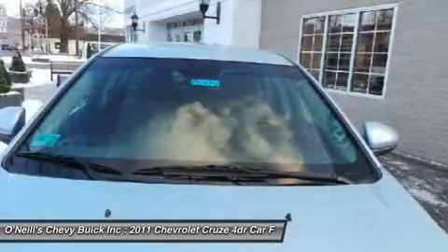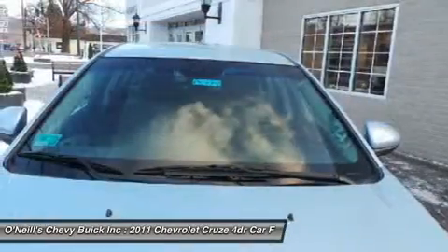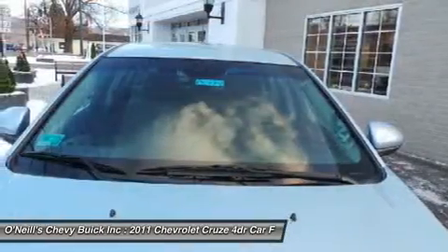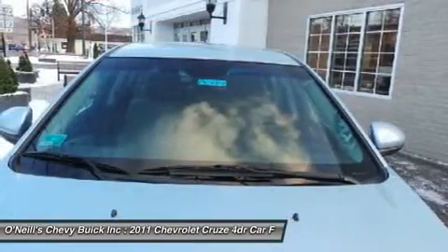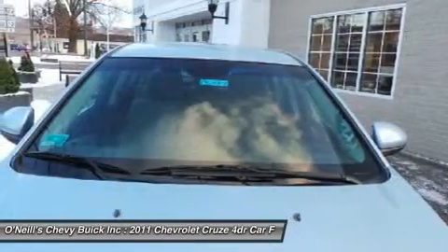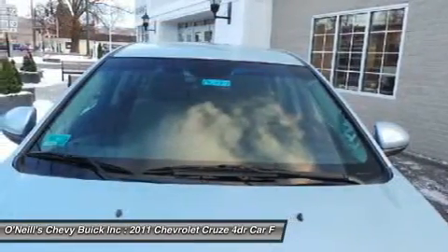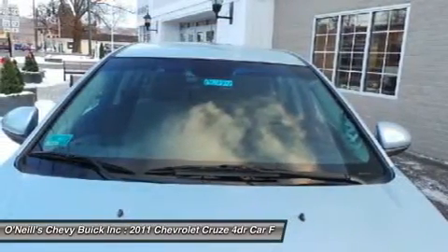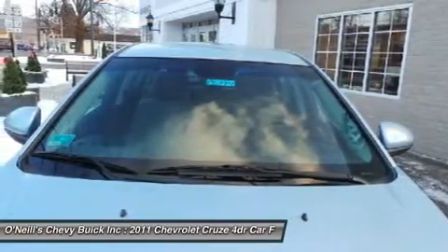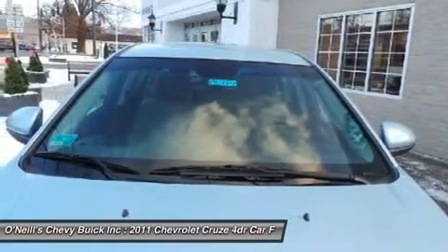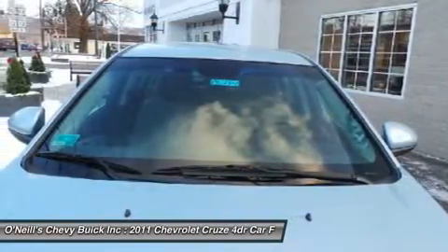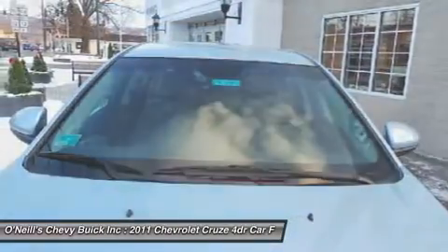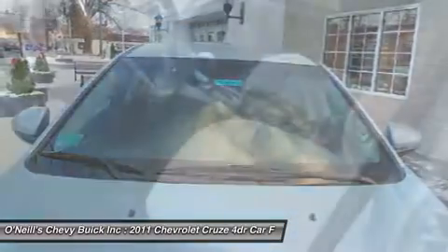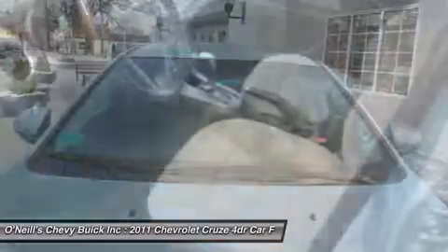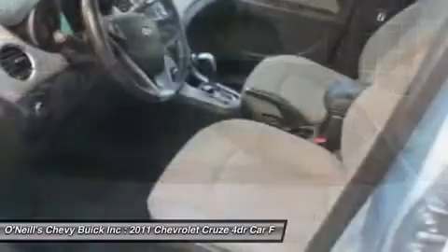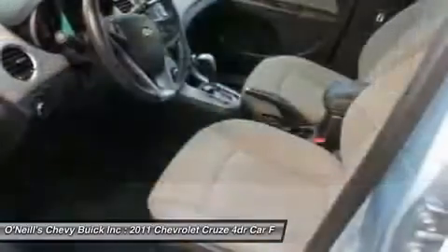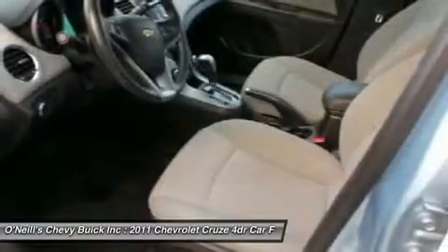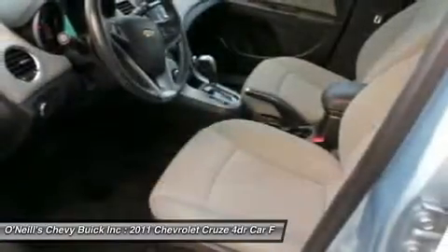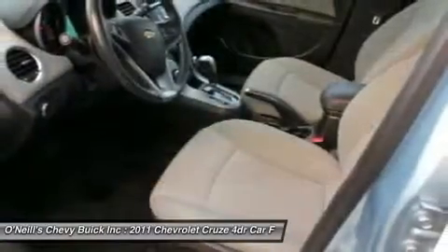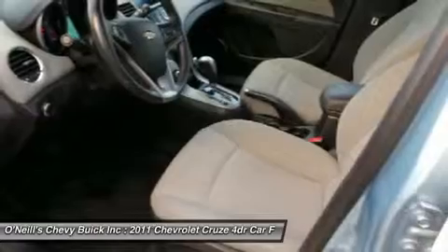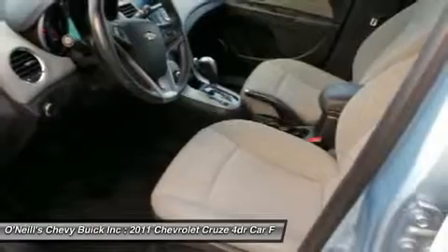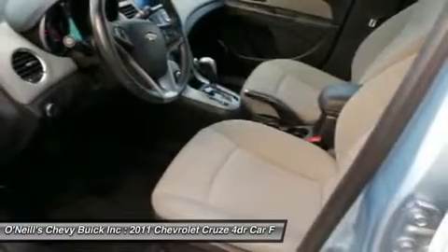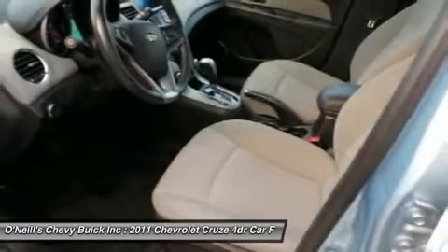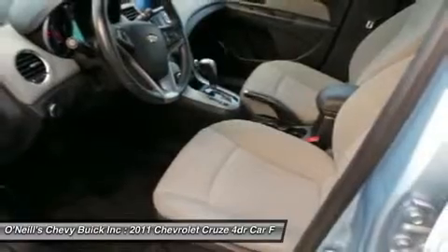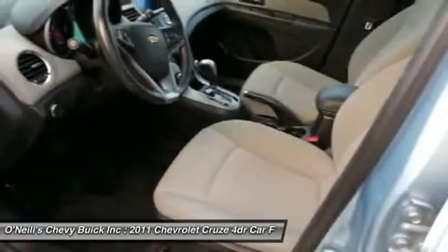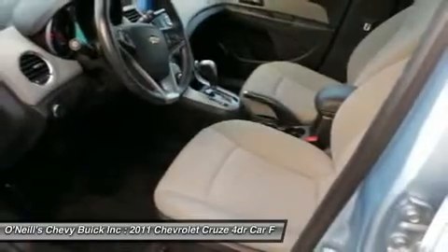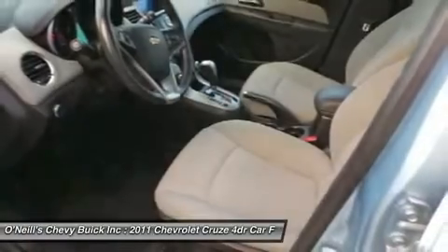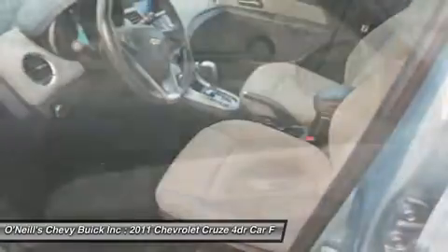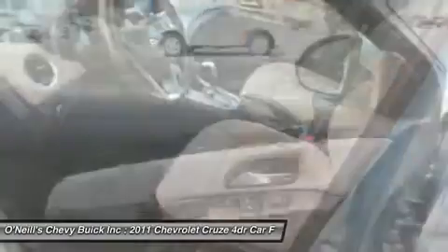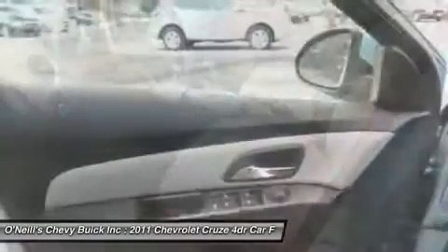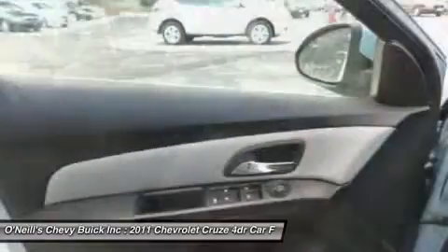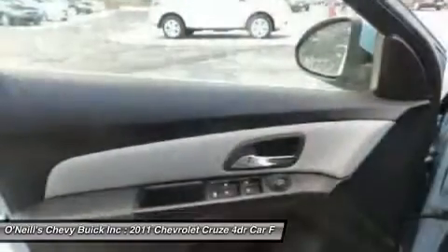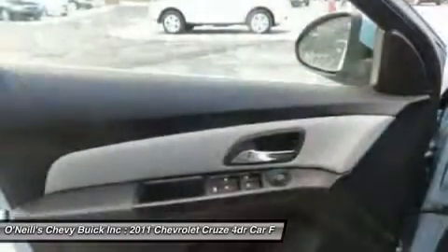All GM certified used vehicles come with a comprehensive warranty and two years complimentary maintenance.